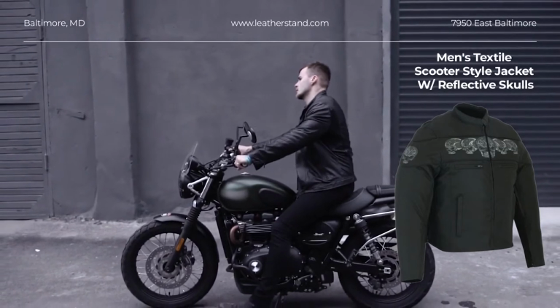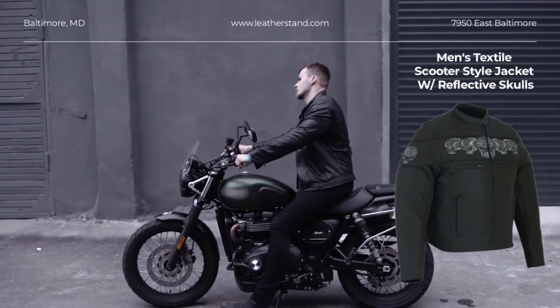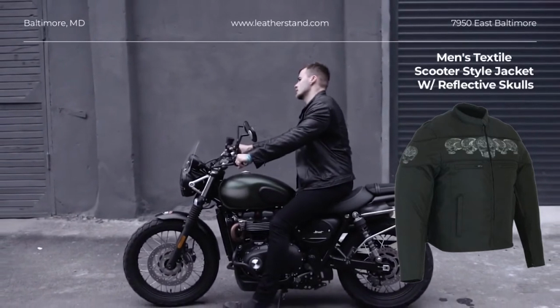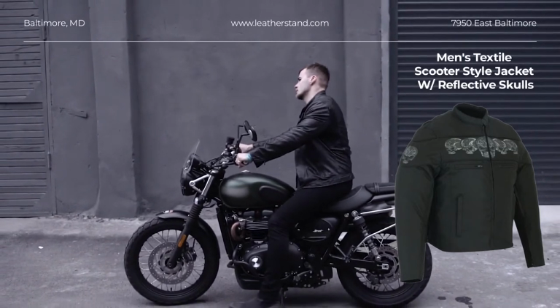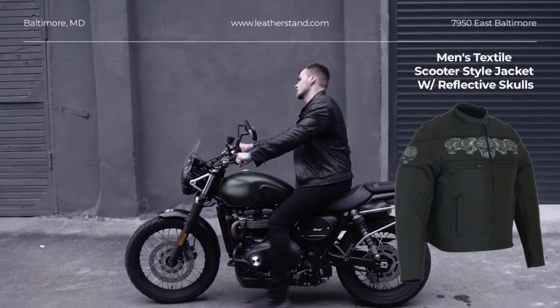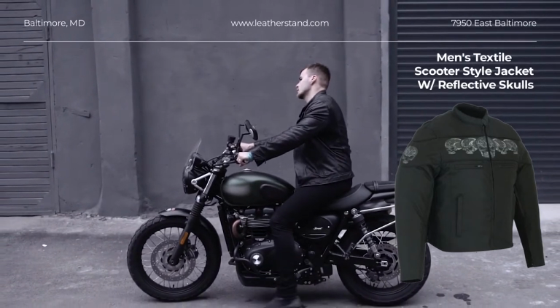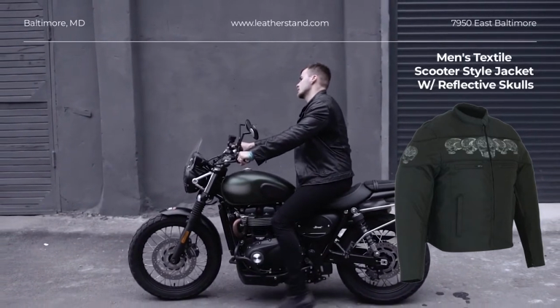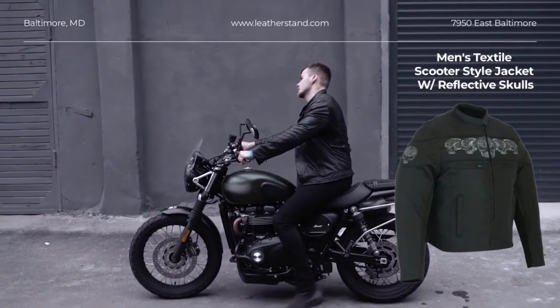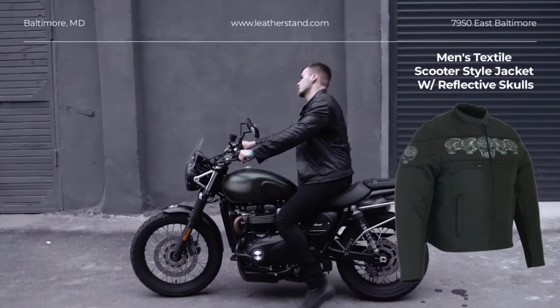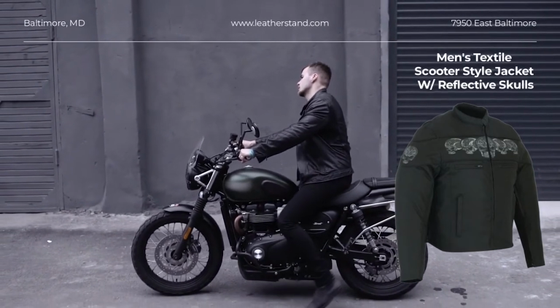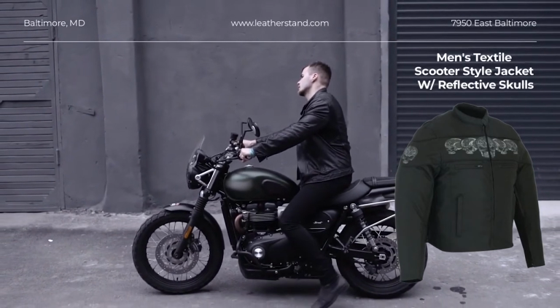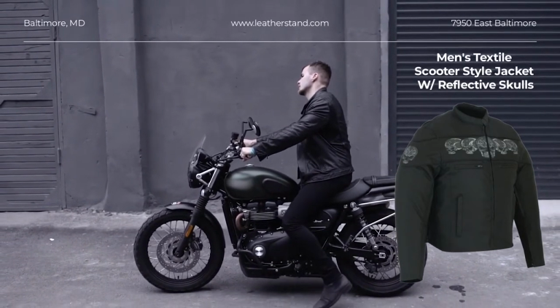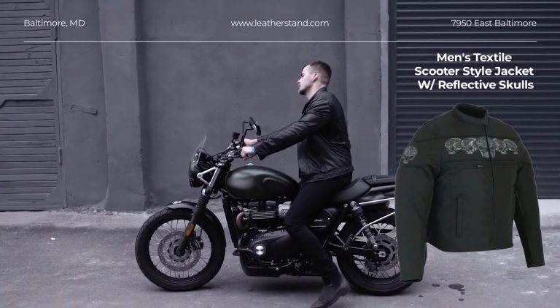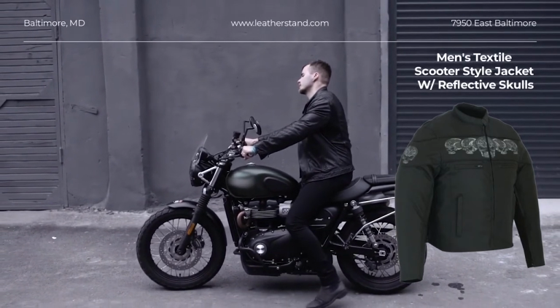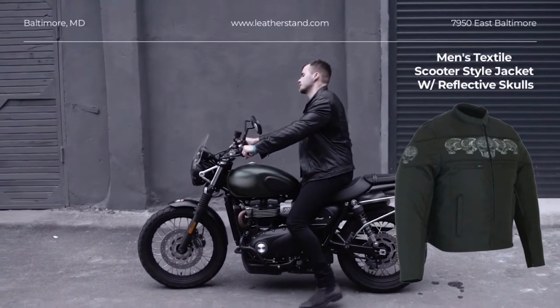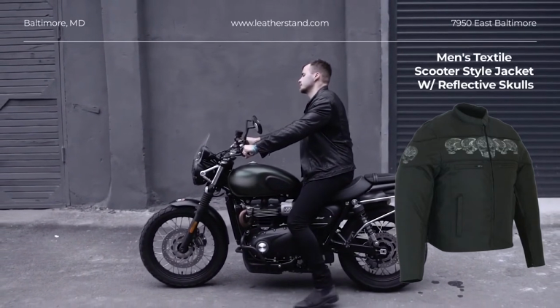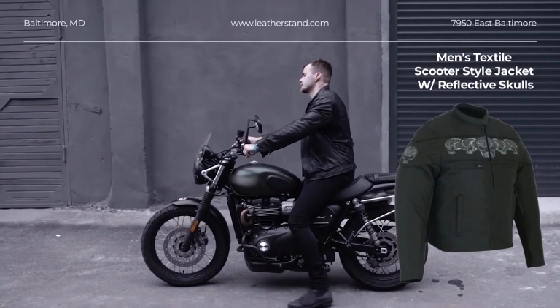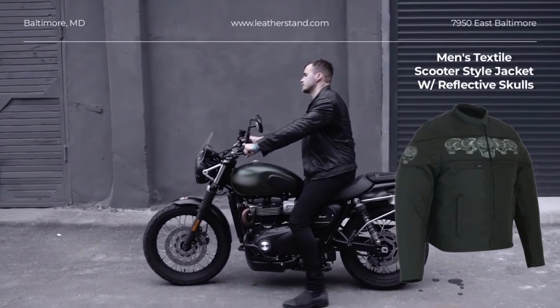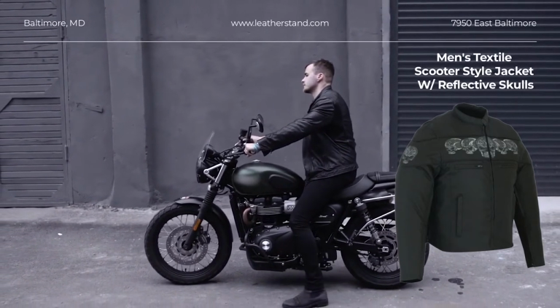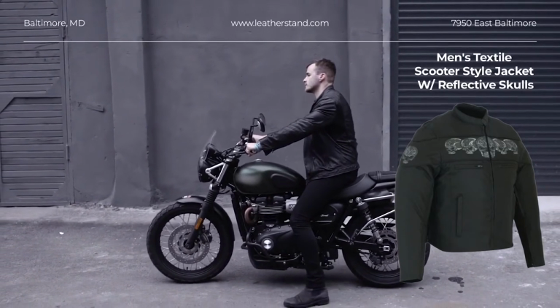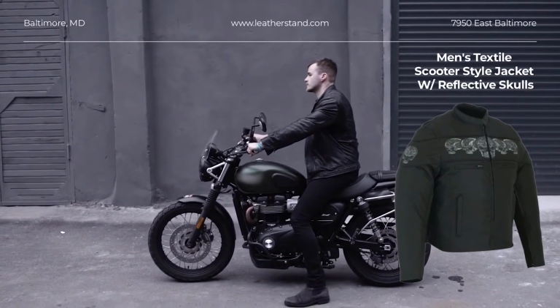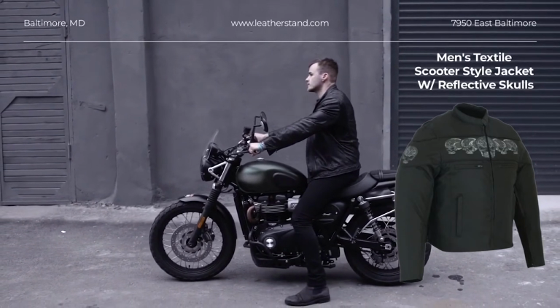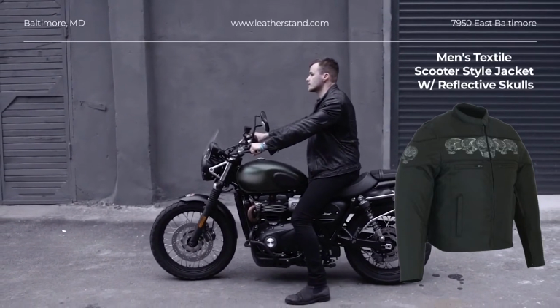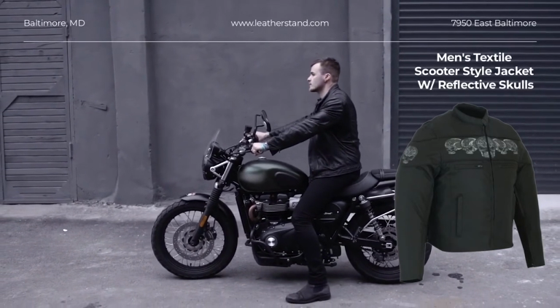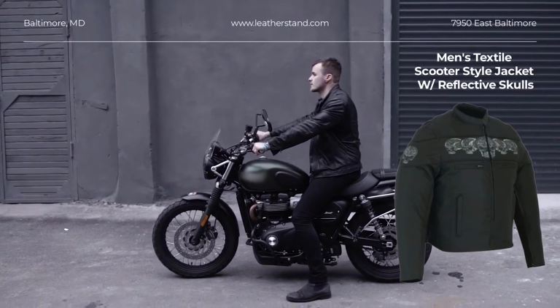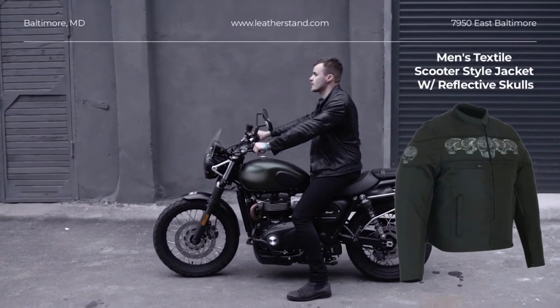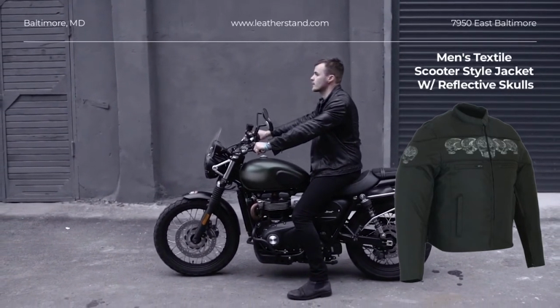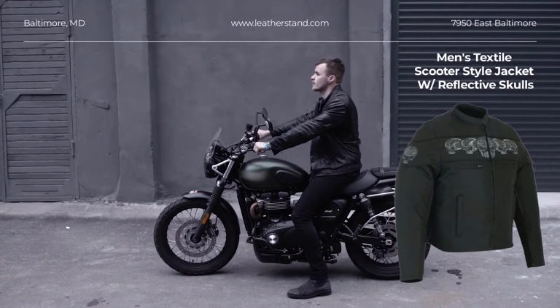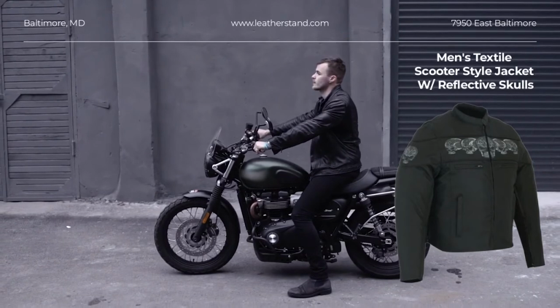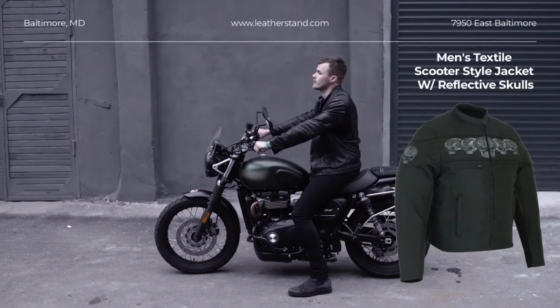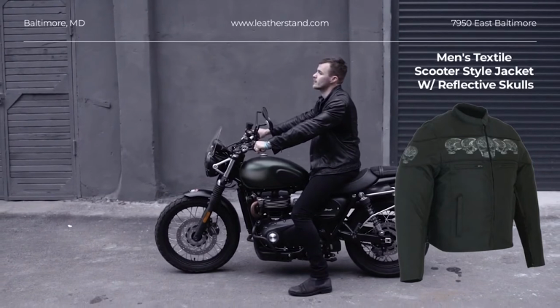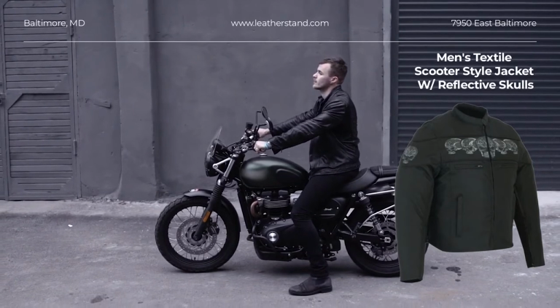Four outside pockets. Armor pockets. Heavy-duty snaps and zippers.